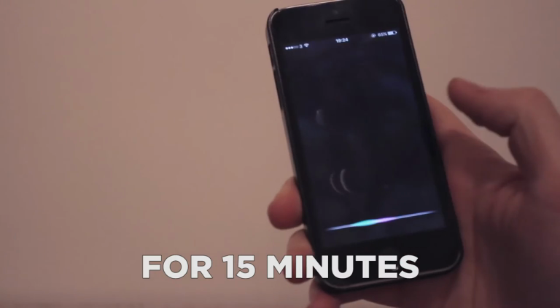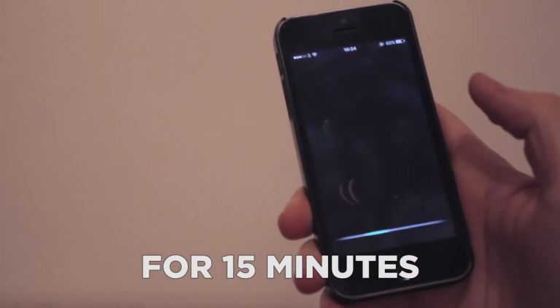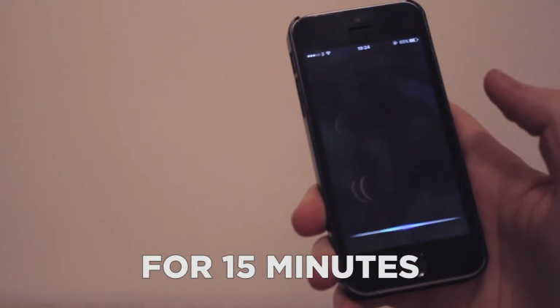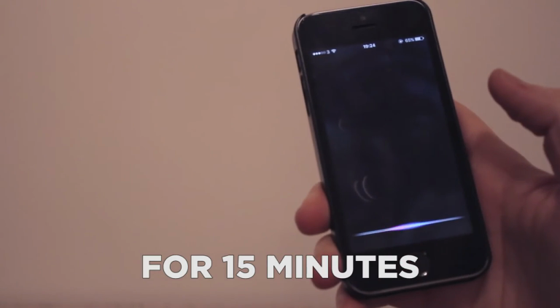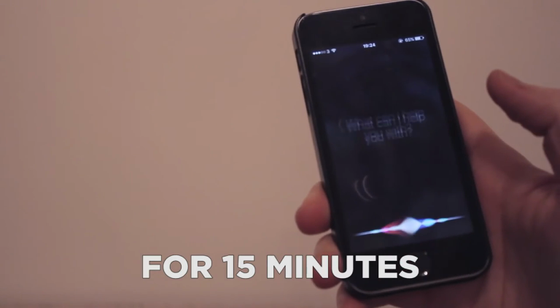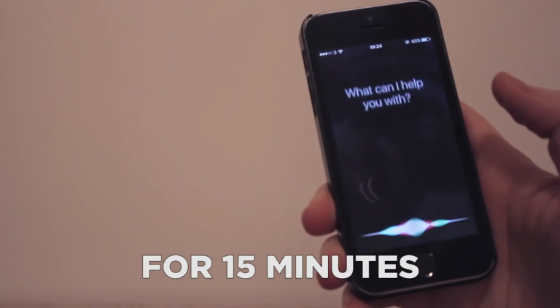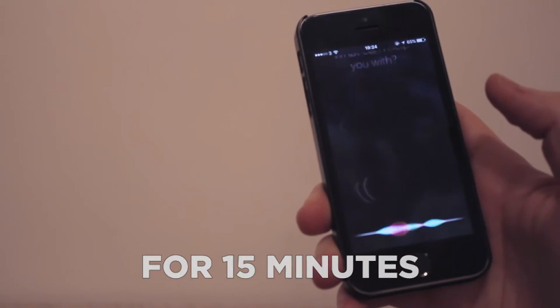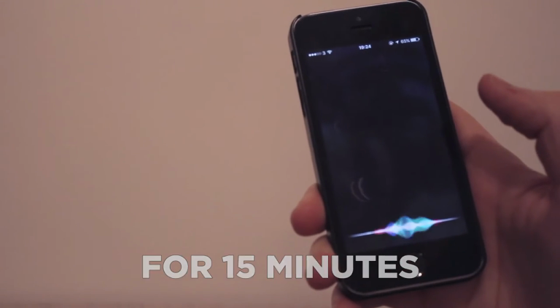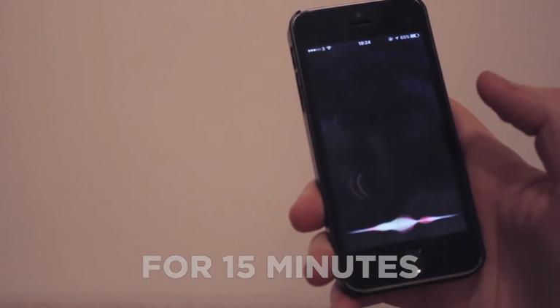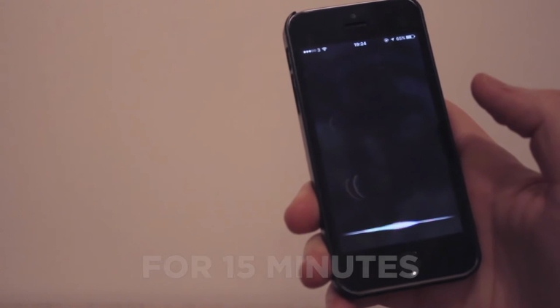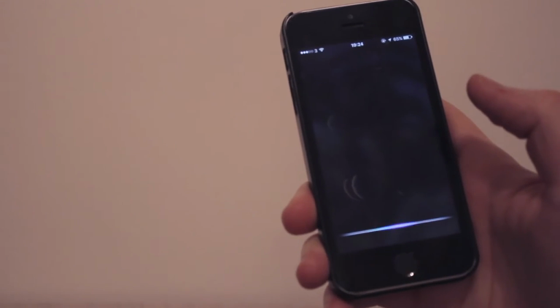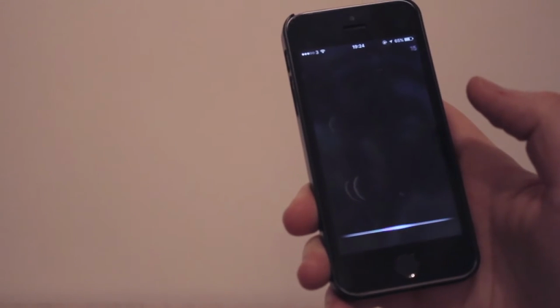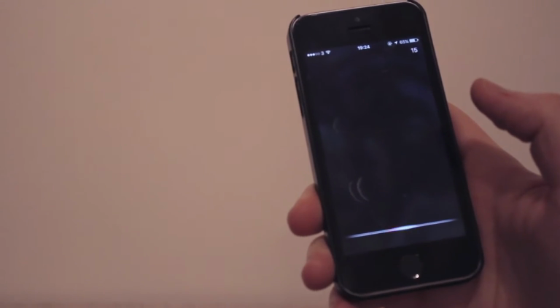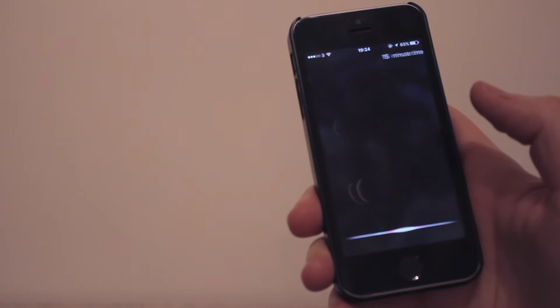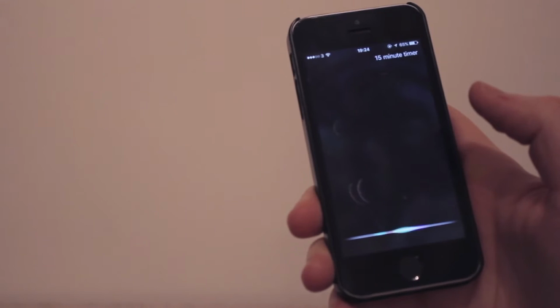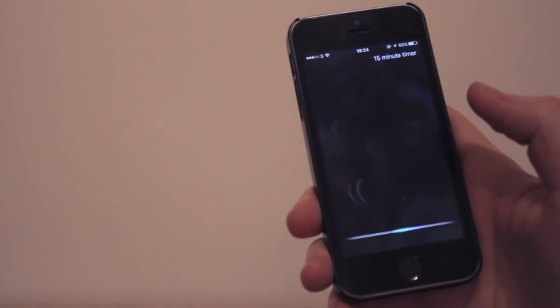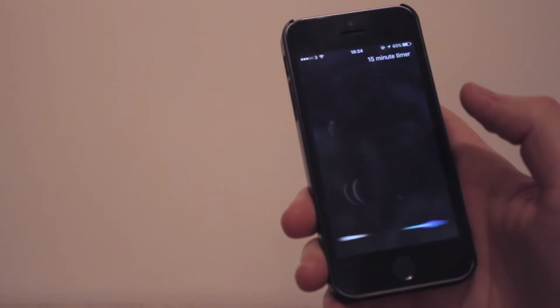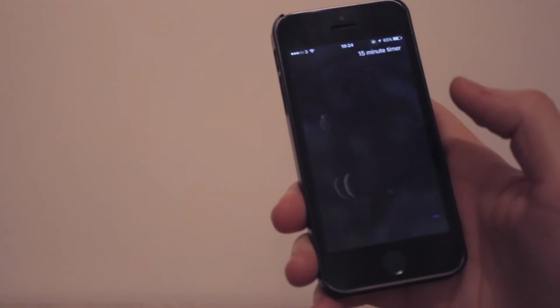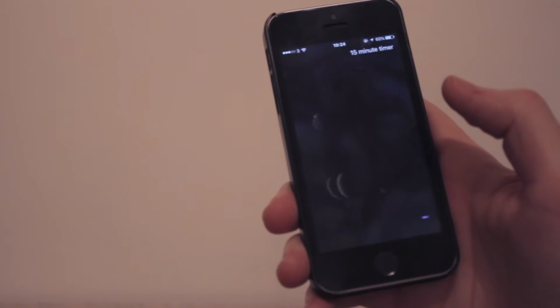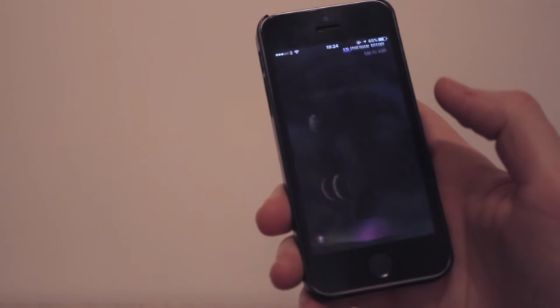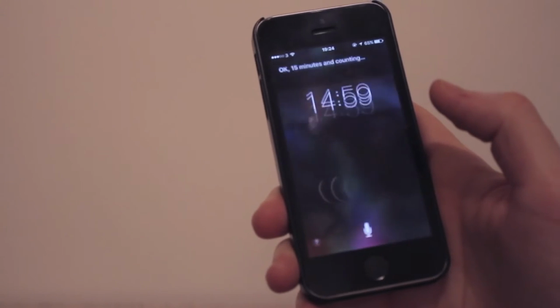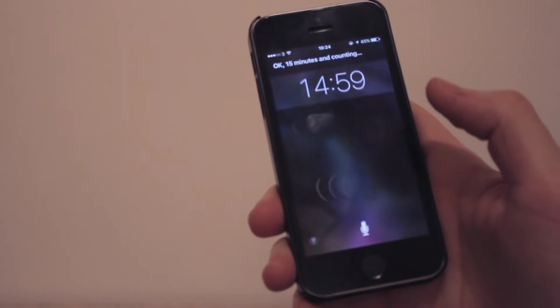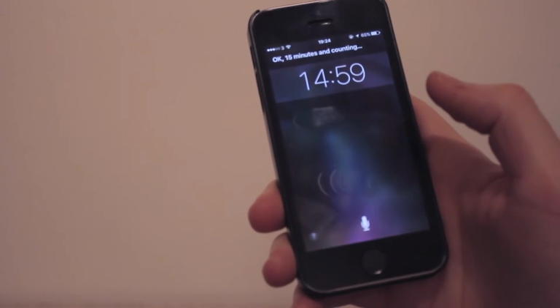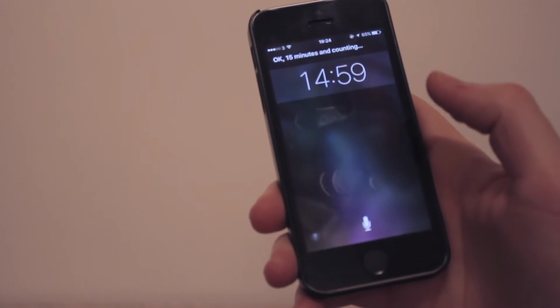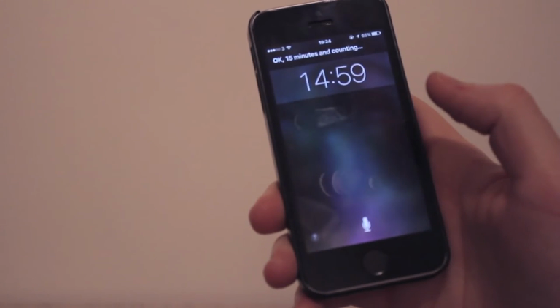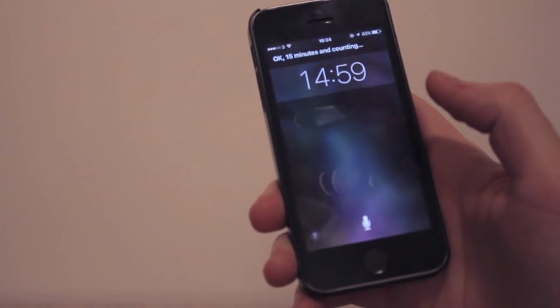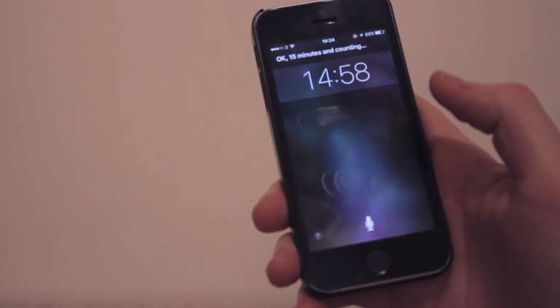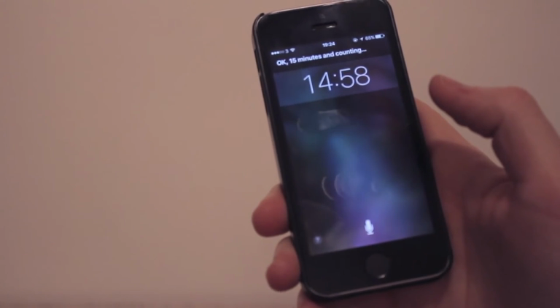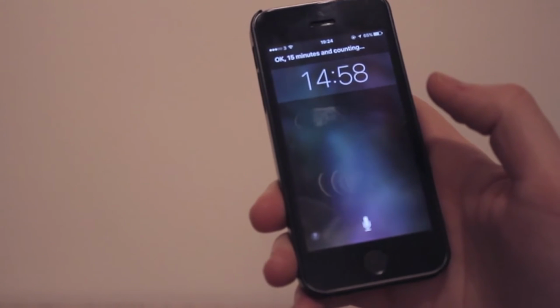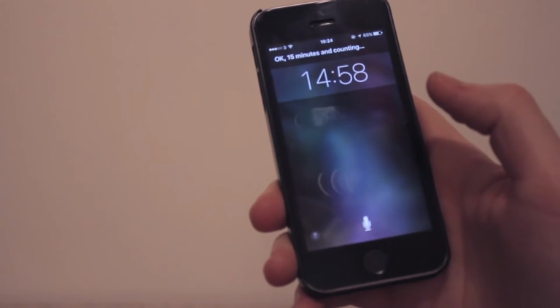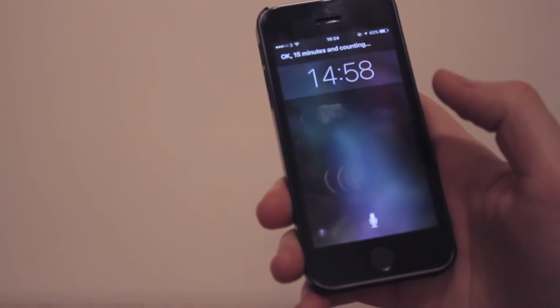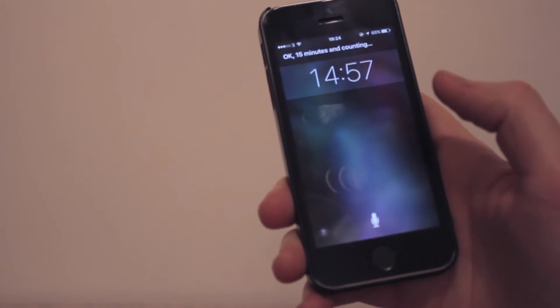15 minute timer. 15 minutes and counting.